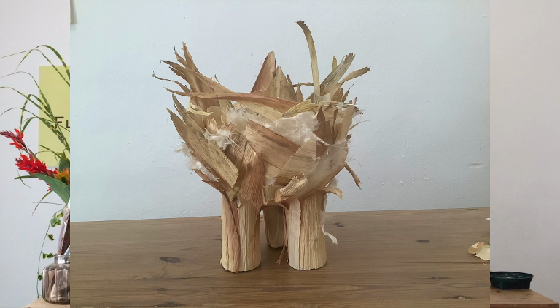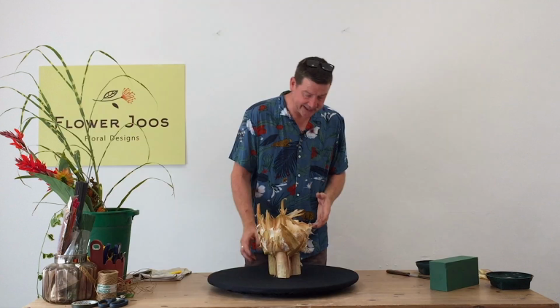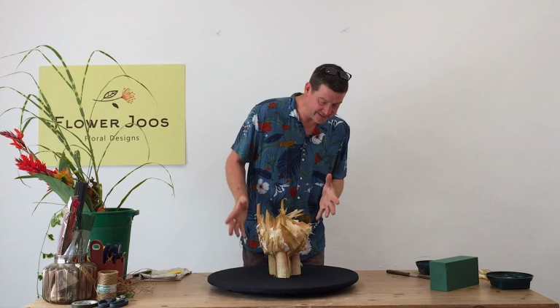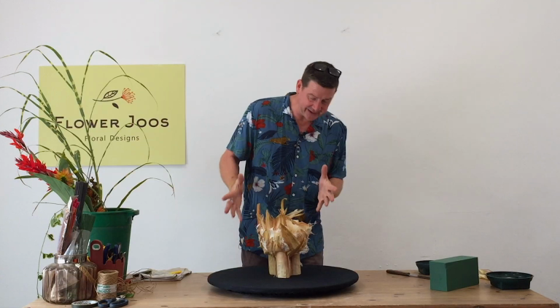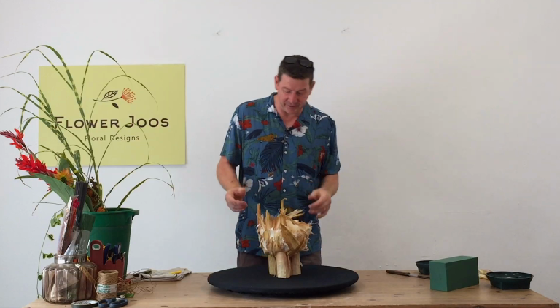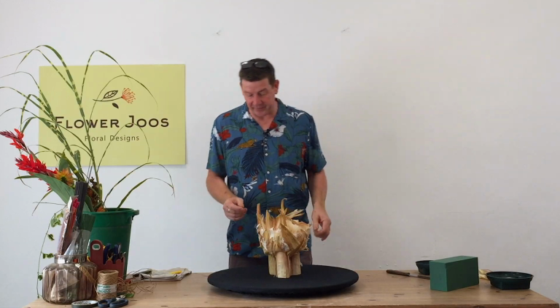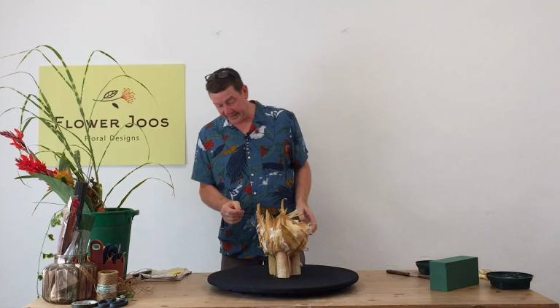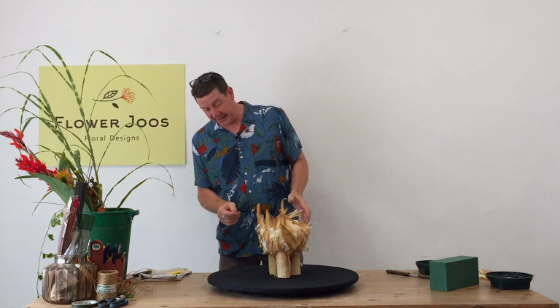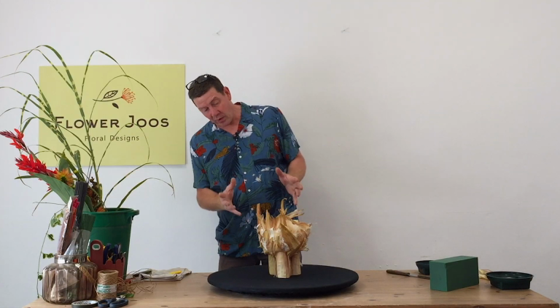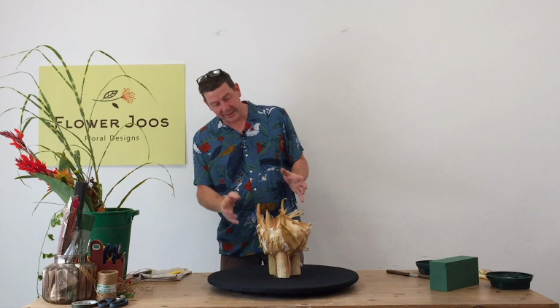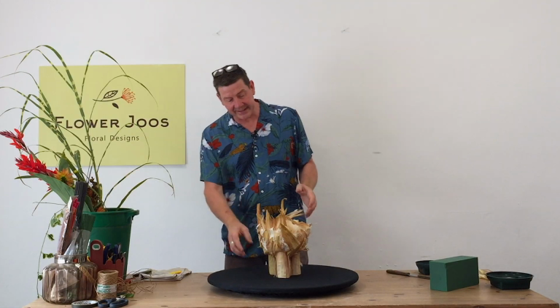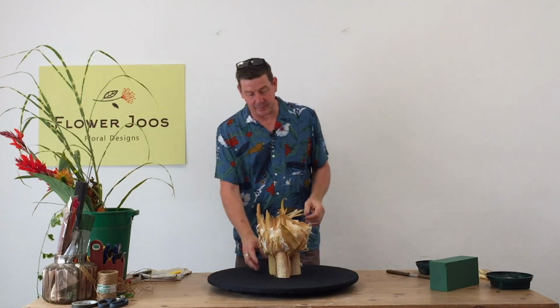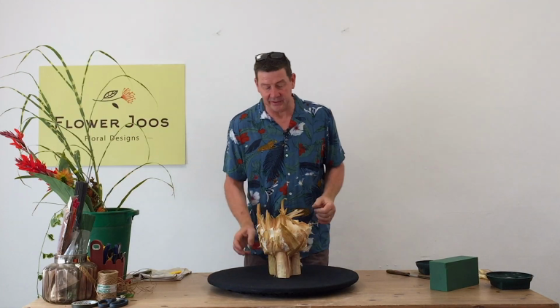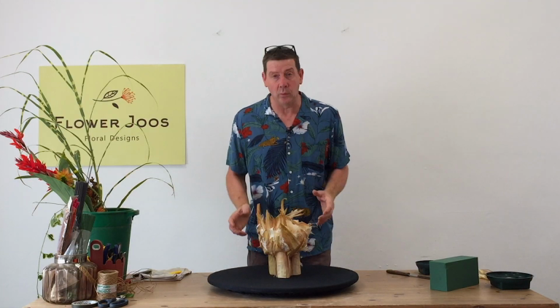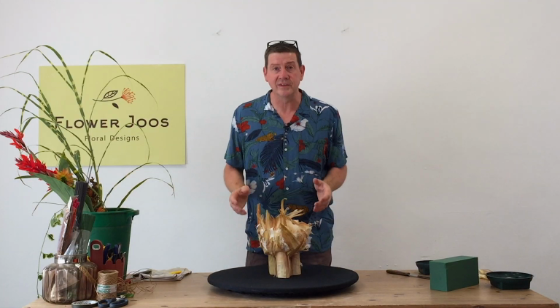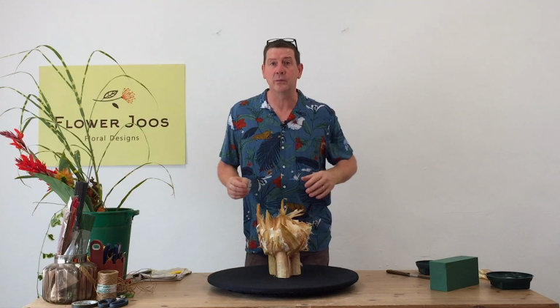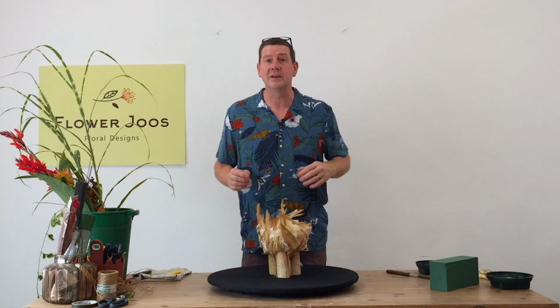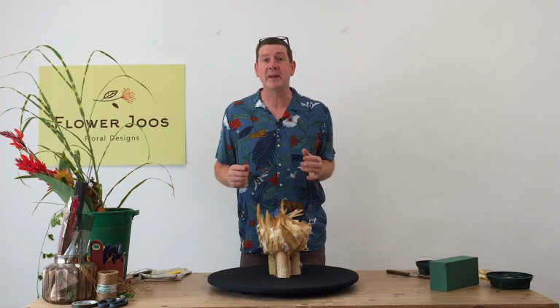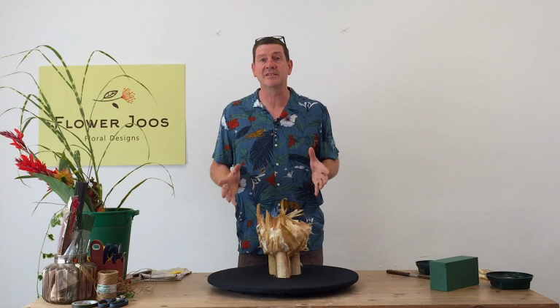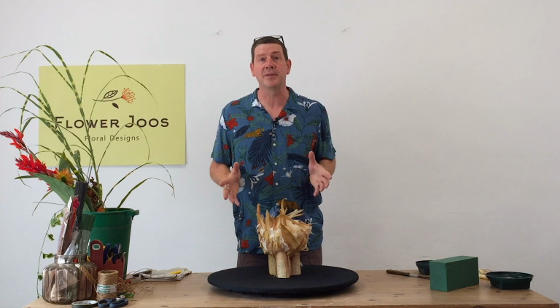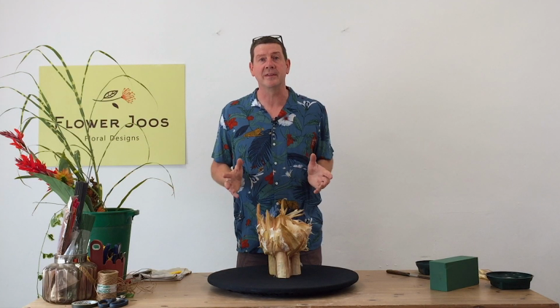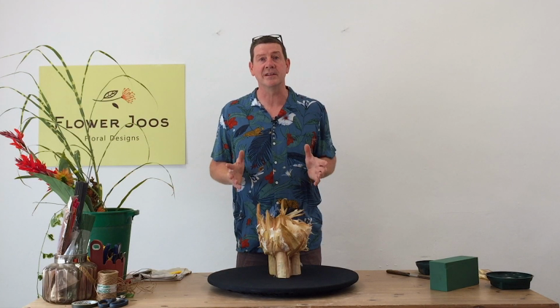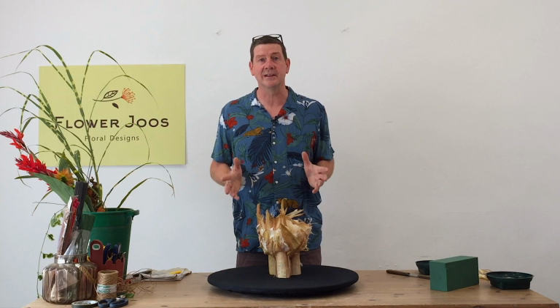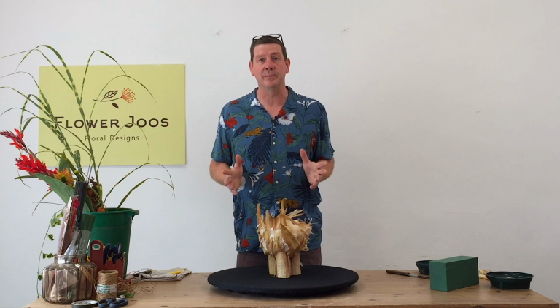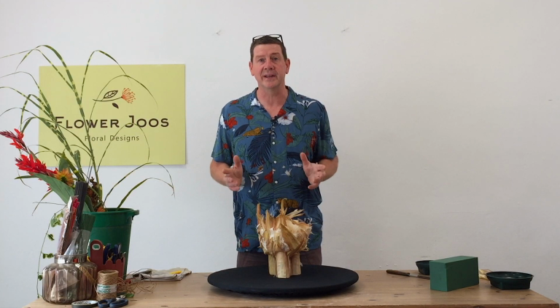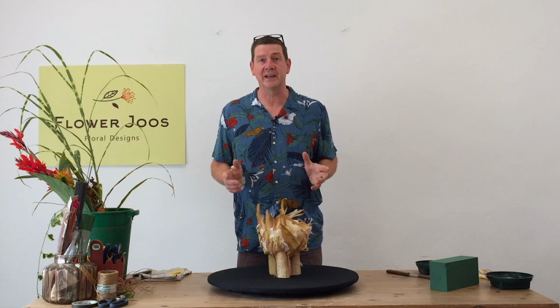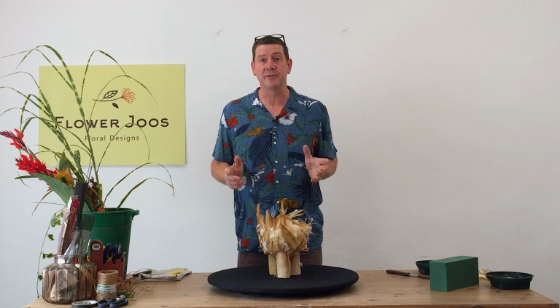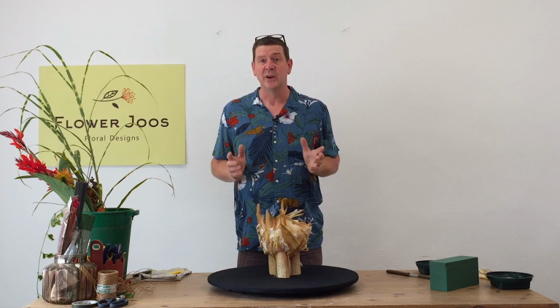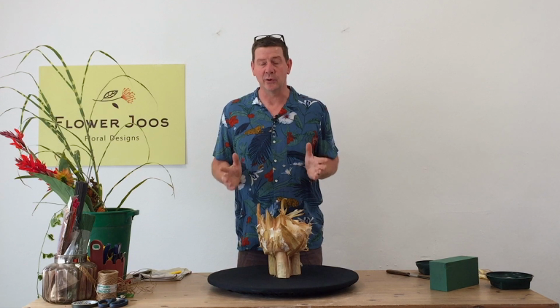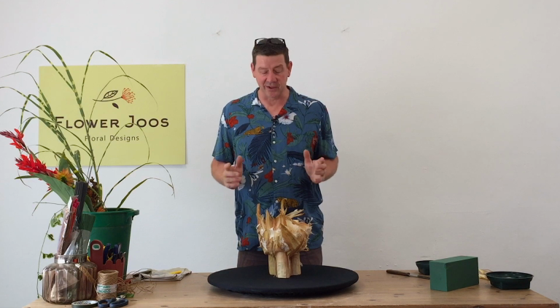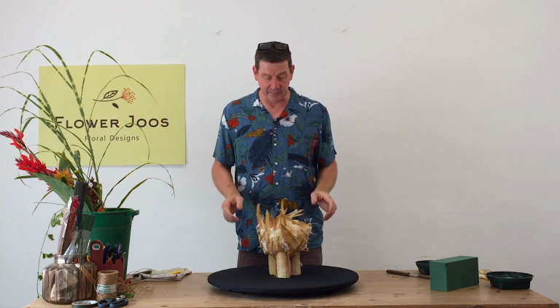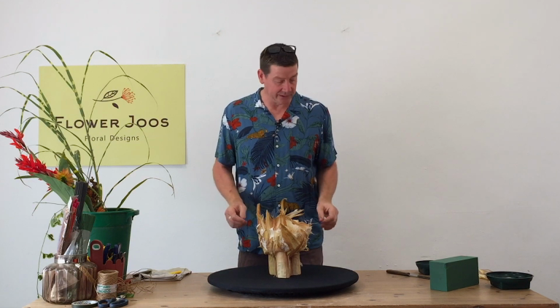It's a little bit funky and what I liked about it was that we could make something that's a little bit autumnal.